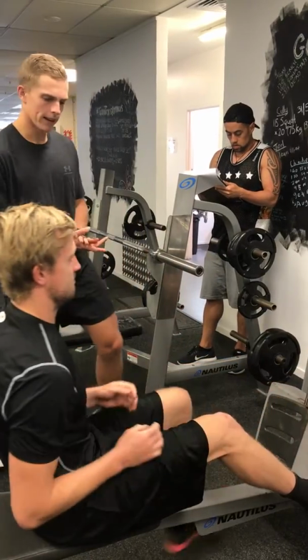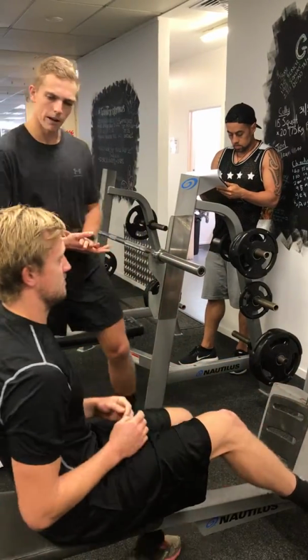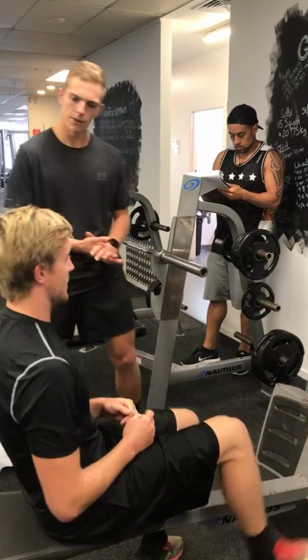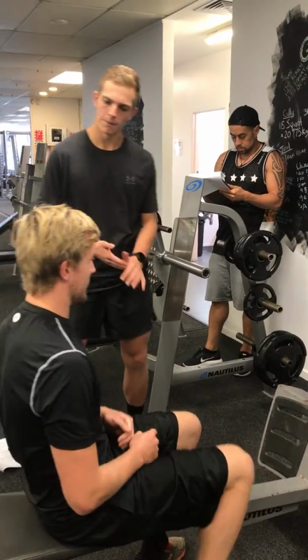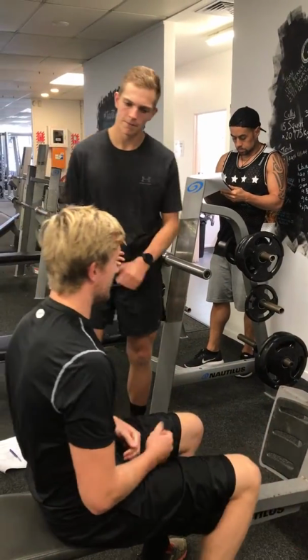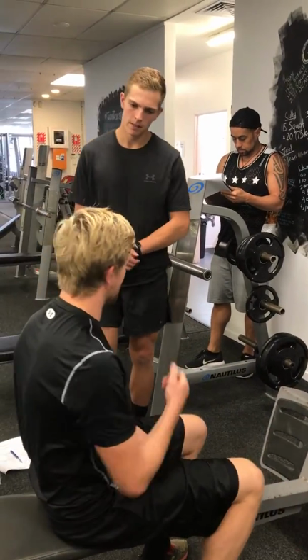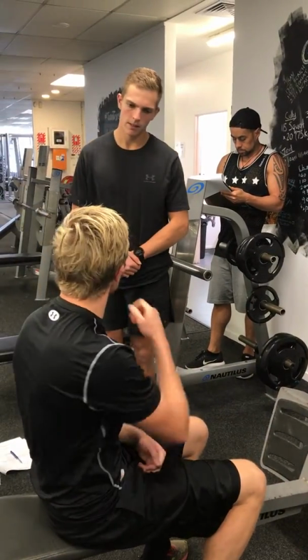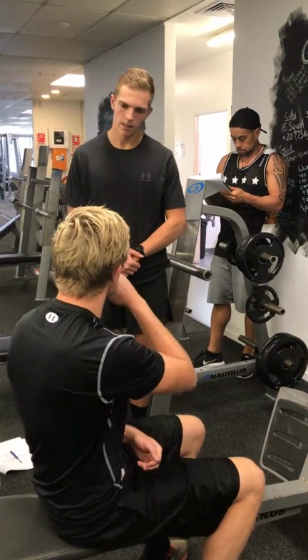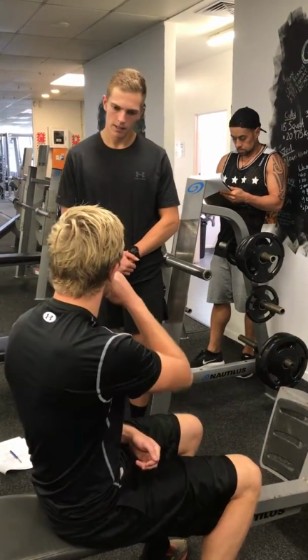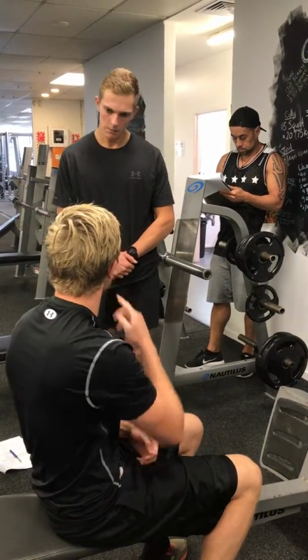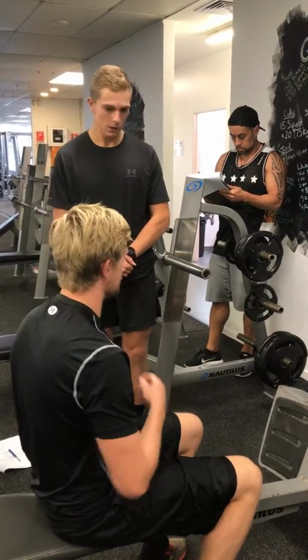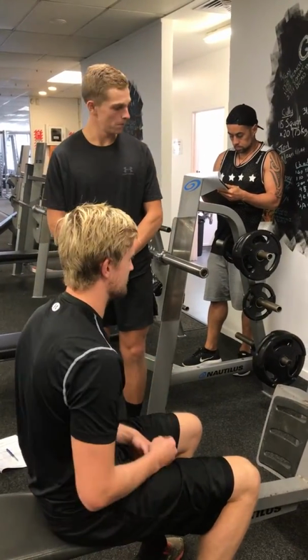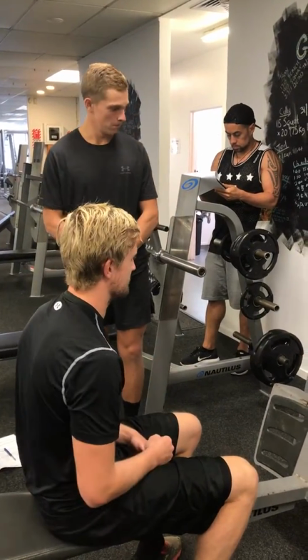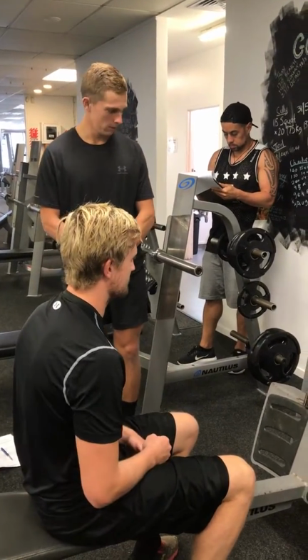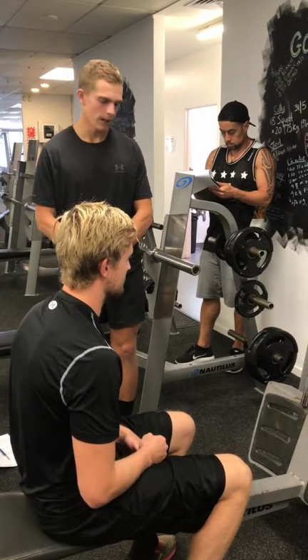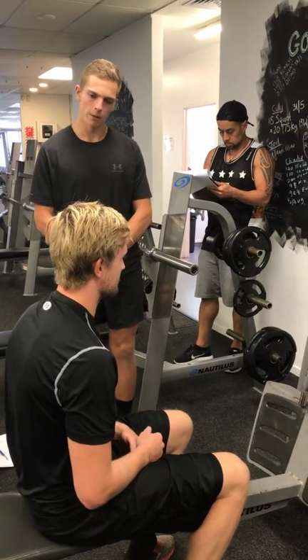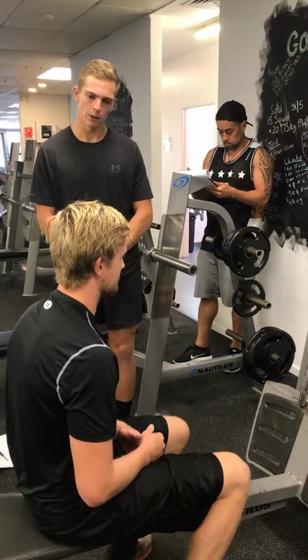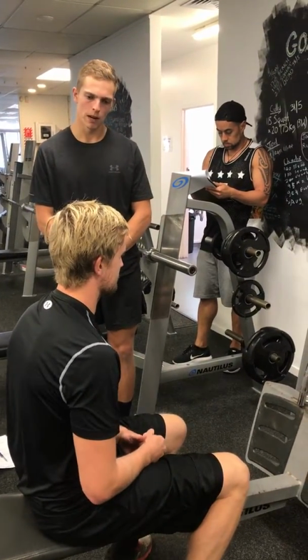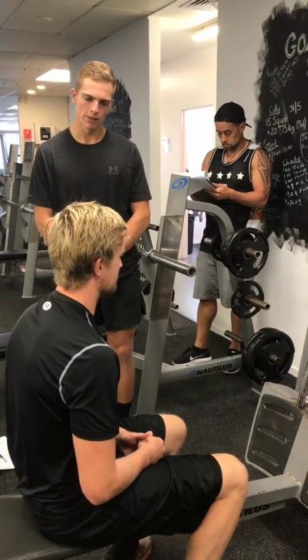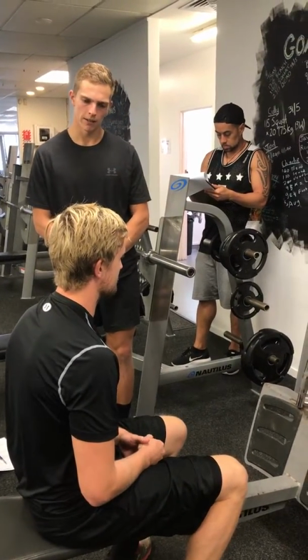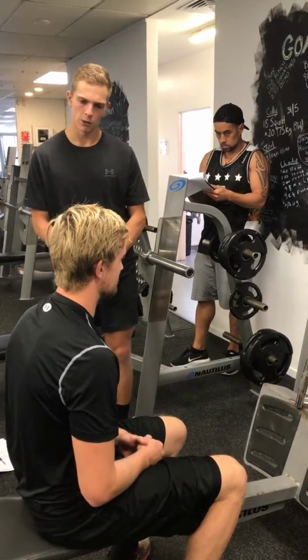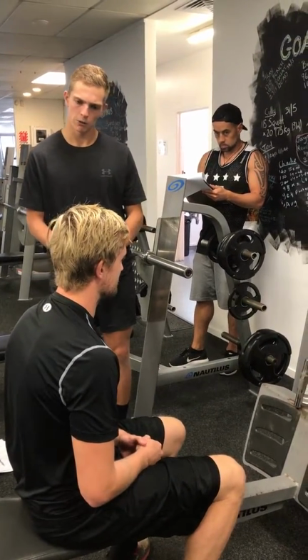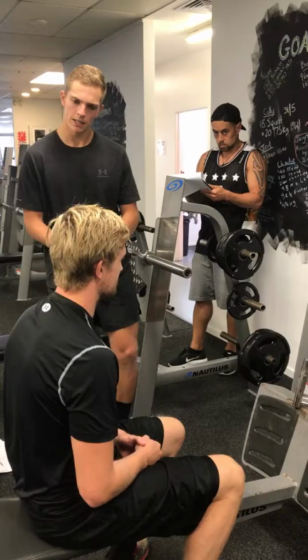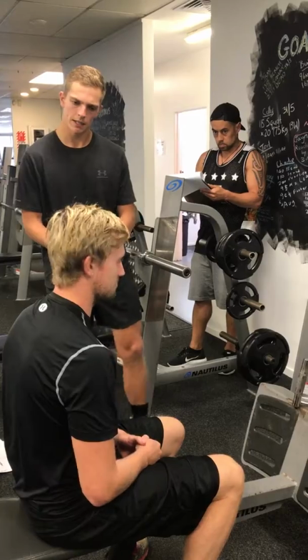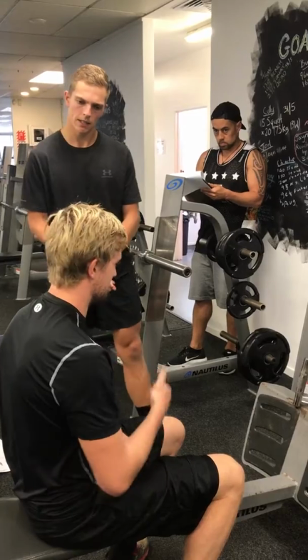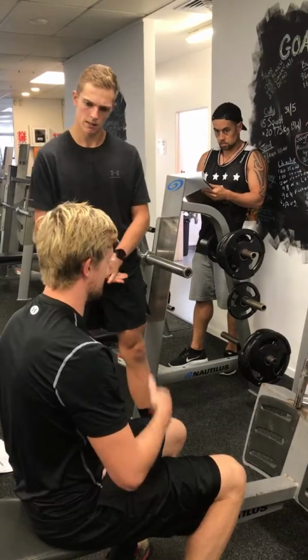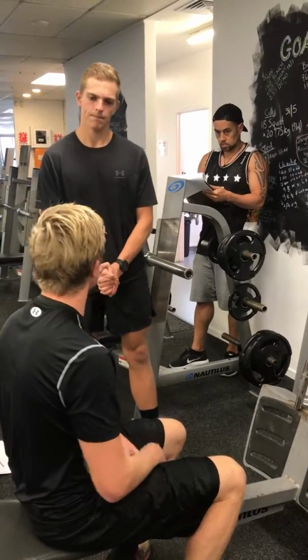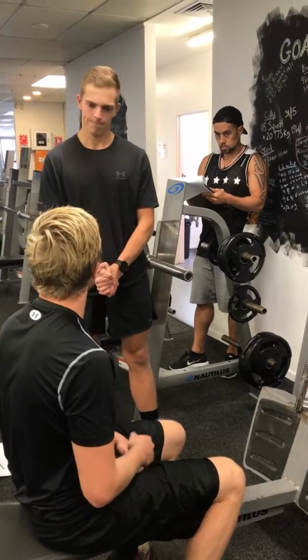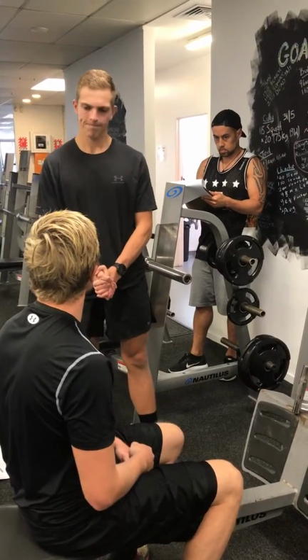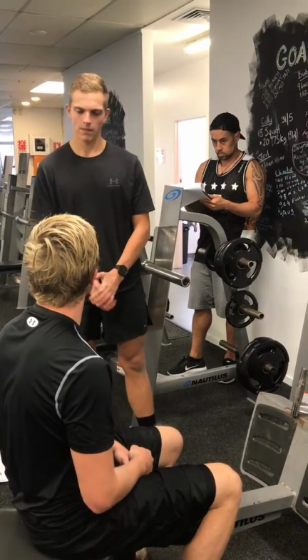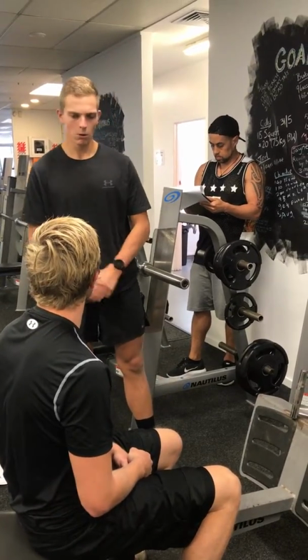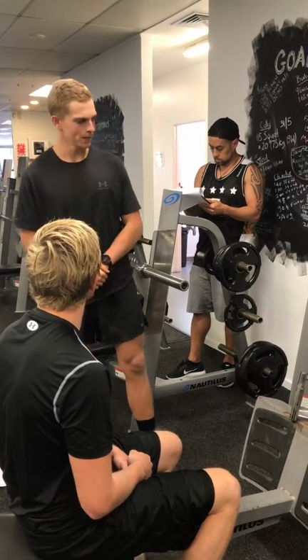How did that weight feel? Yeah, it felt good. I thought that would be a good weight for another two or three sets. Perfect, awesome.